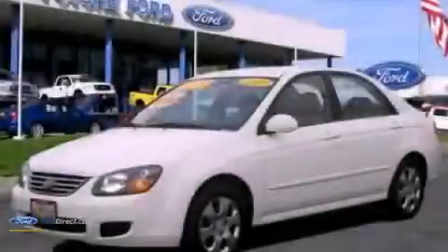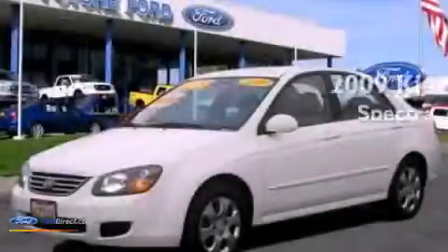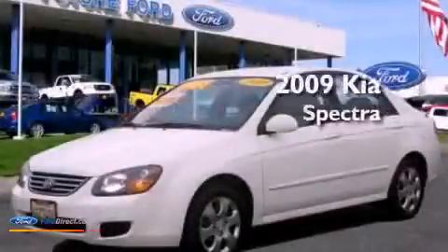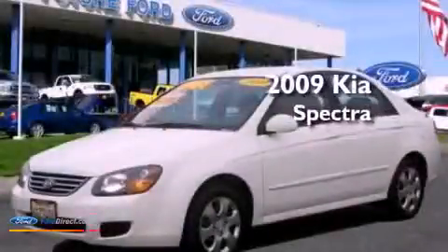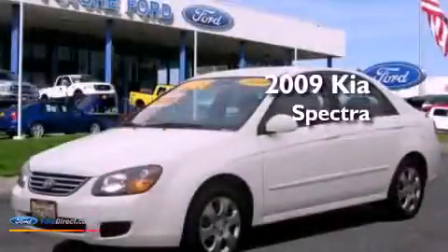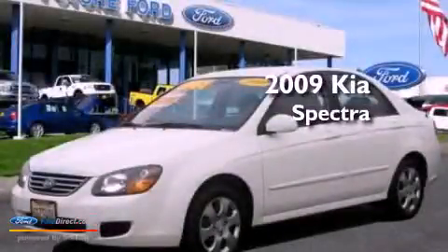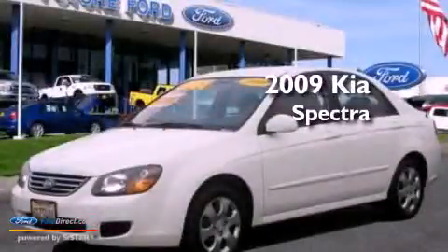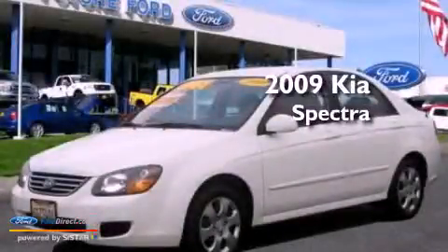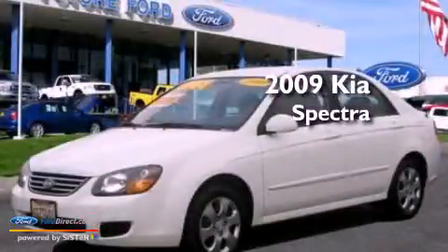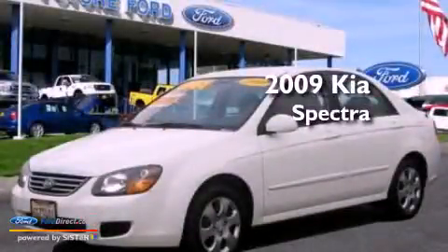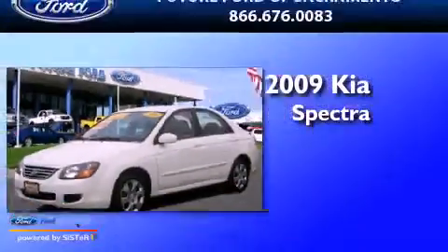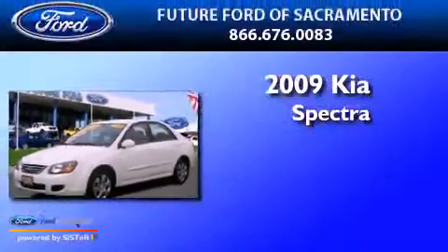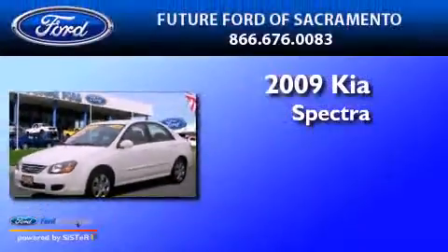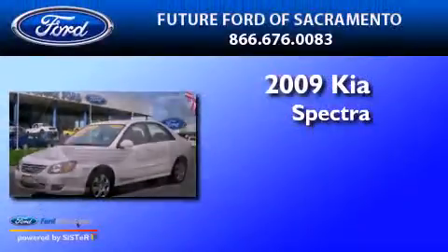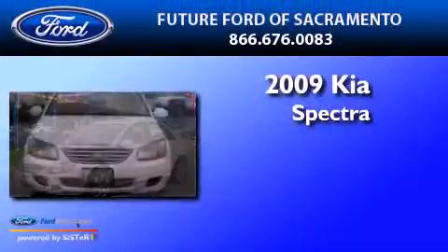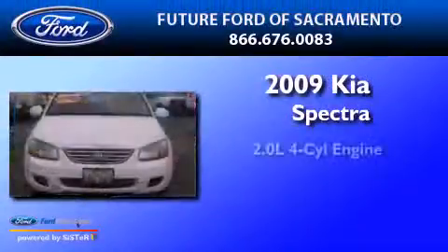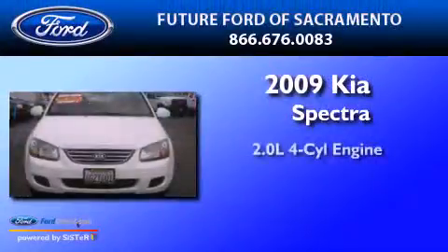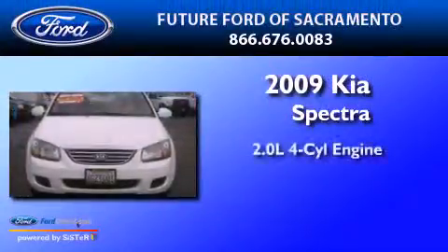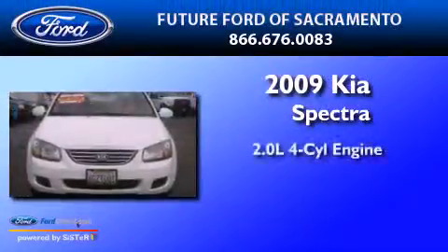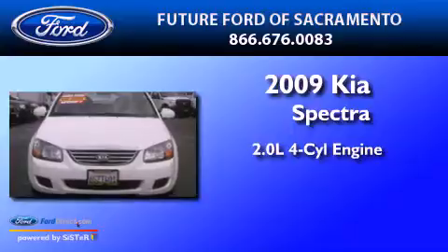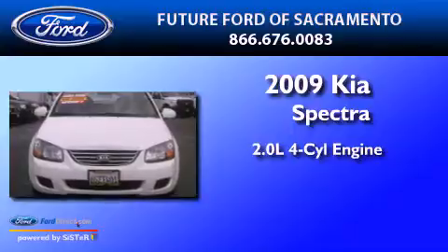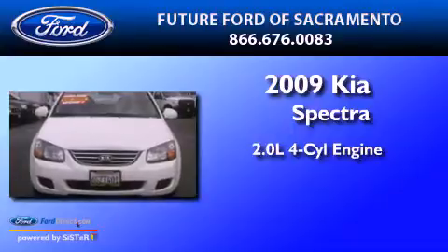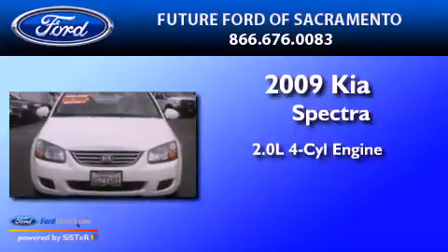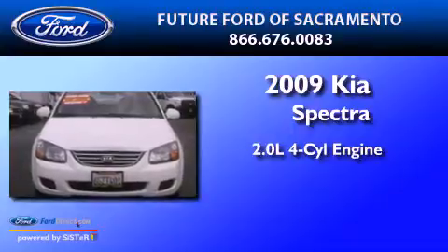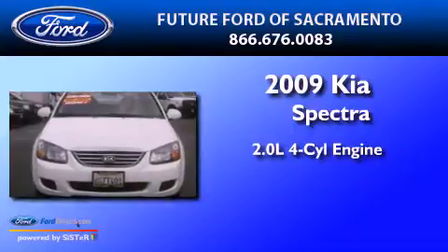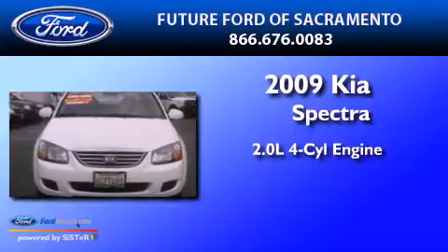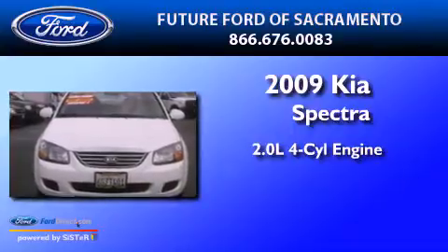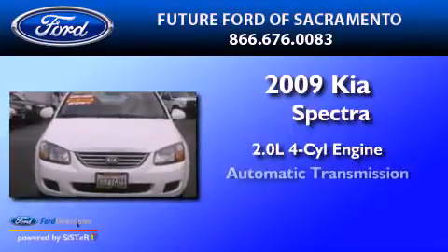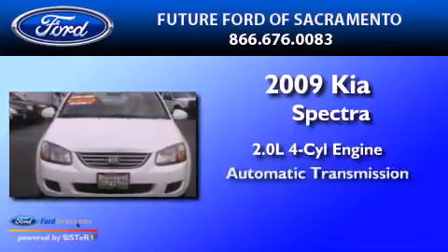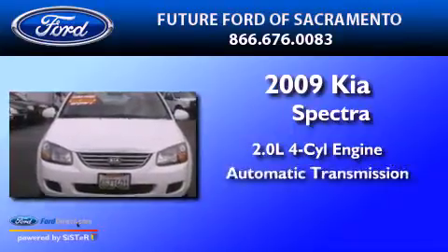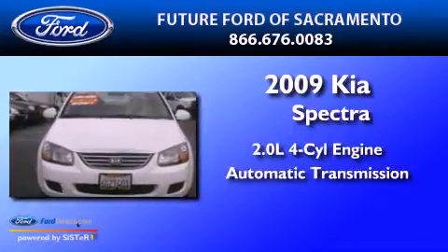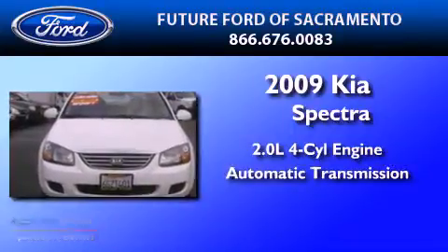This is a 2009 Kia Spectra. It features a 2.0-liter four-cylinder engine and an automatic transmission.